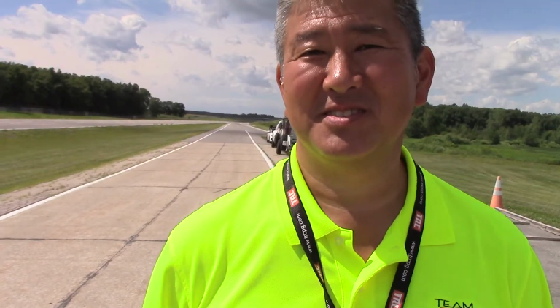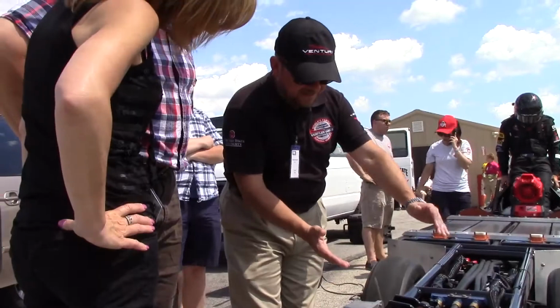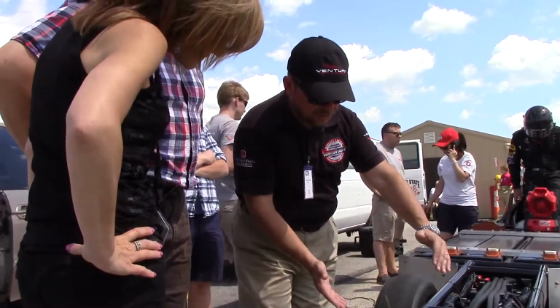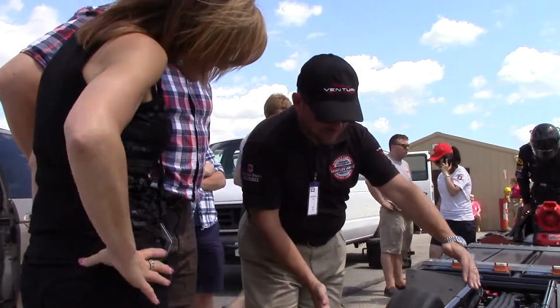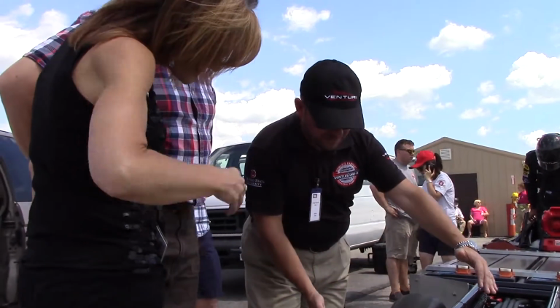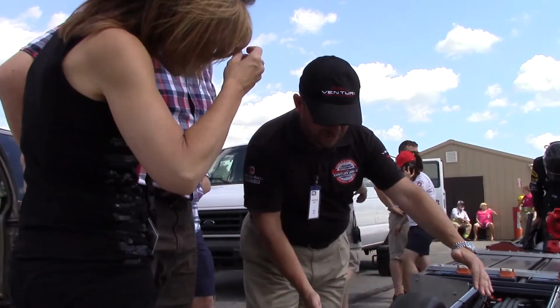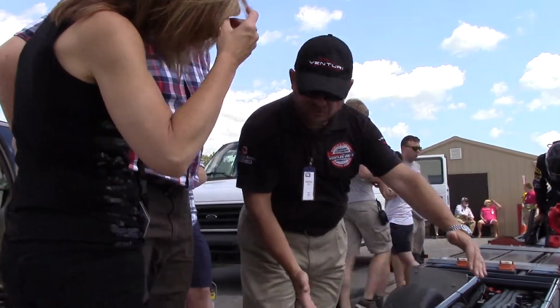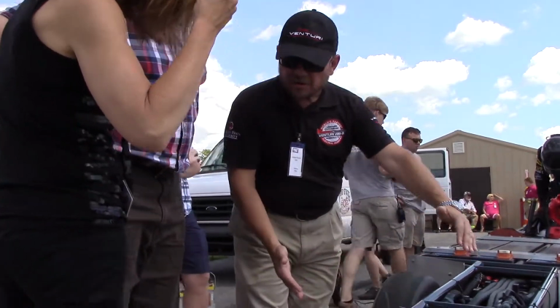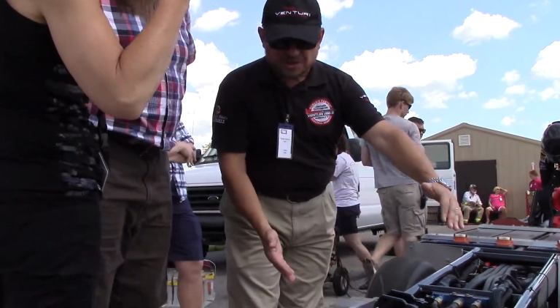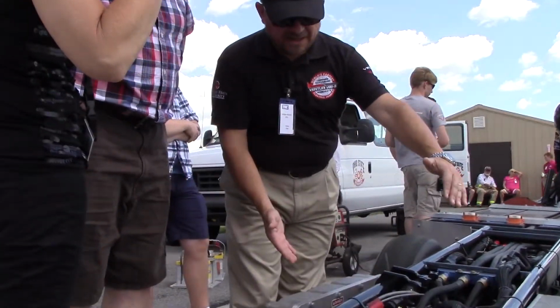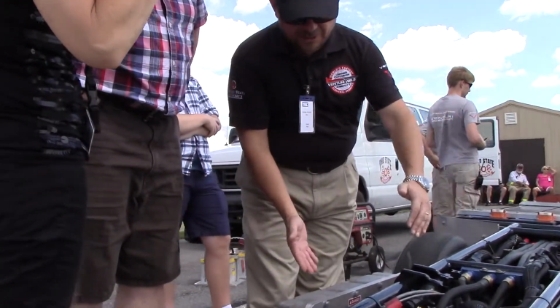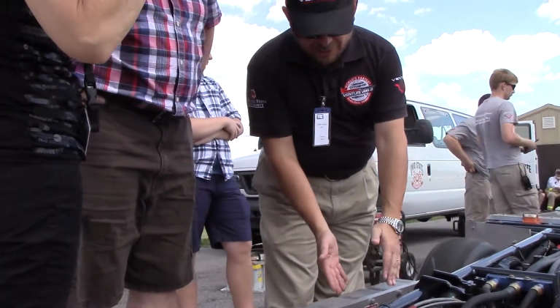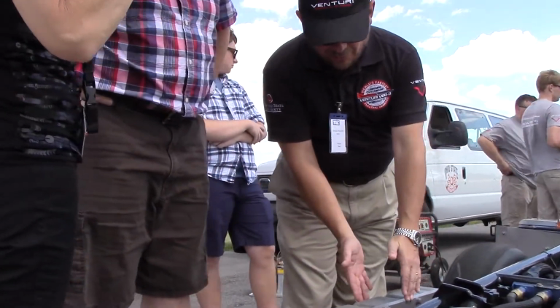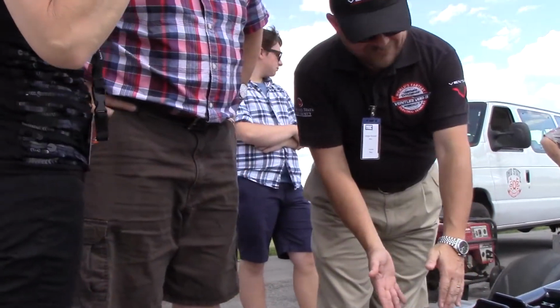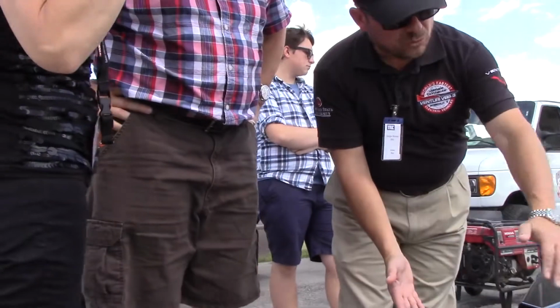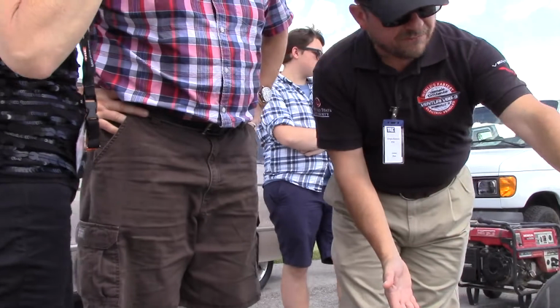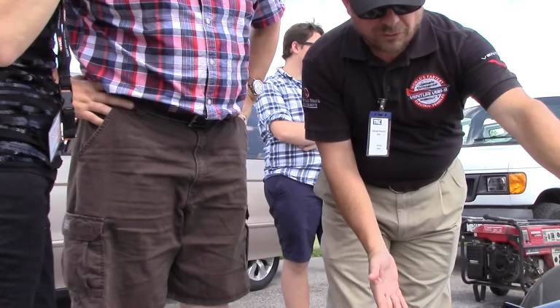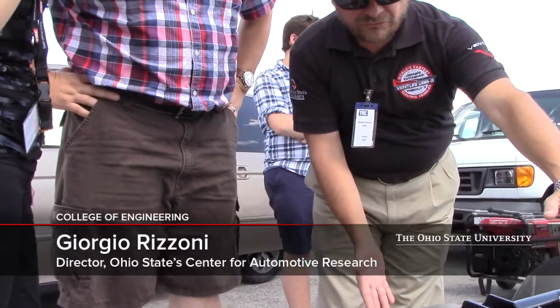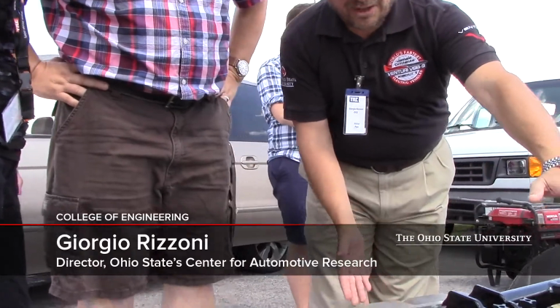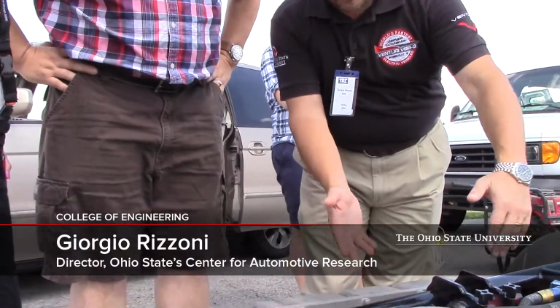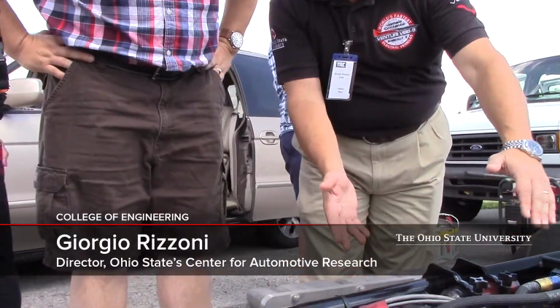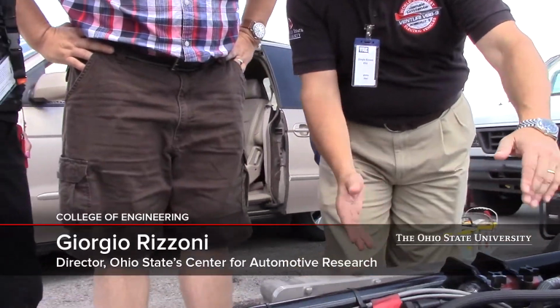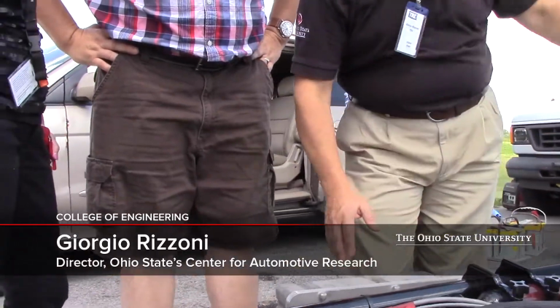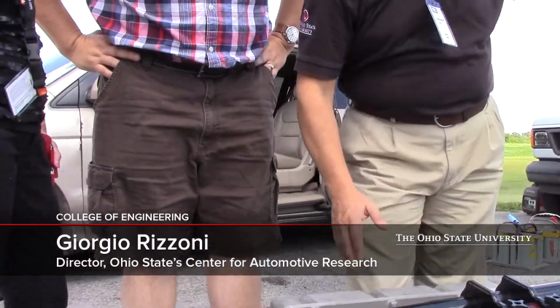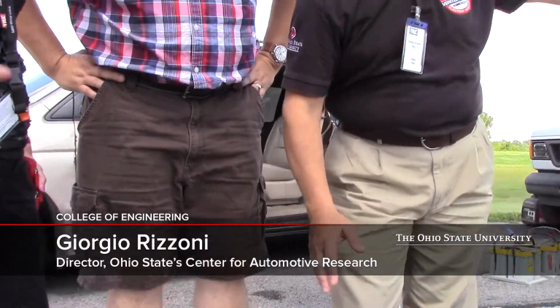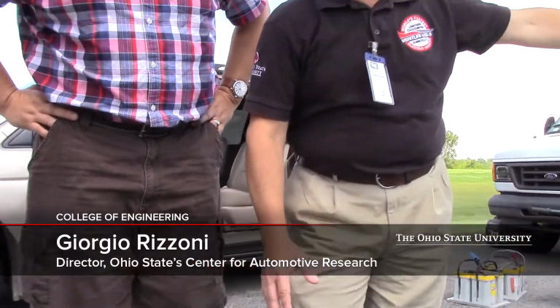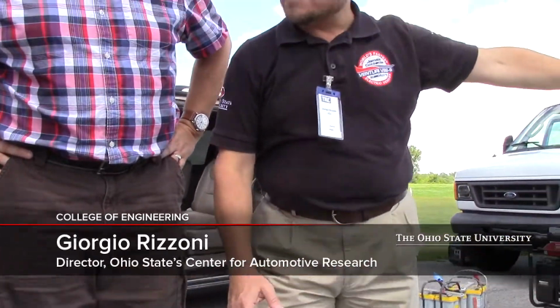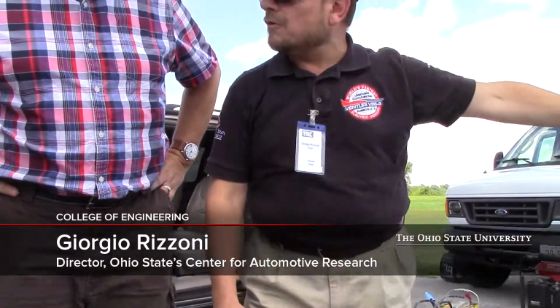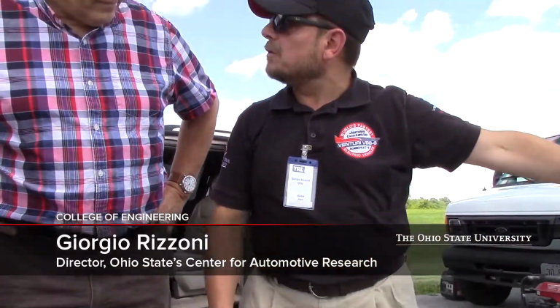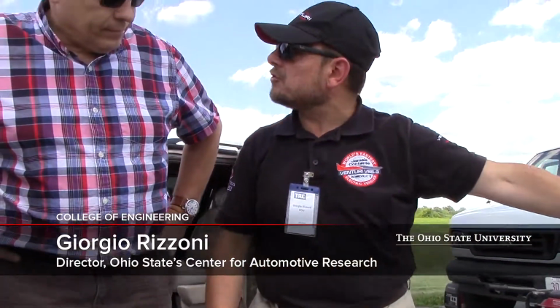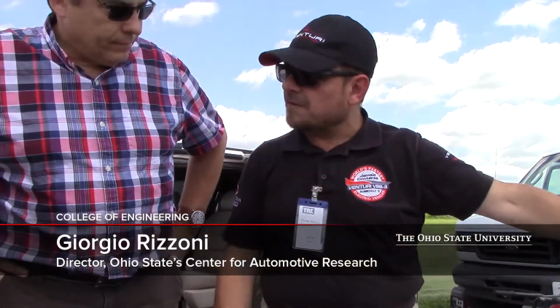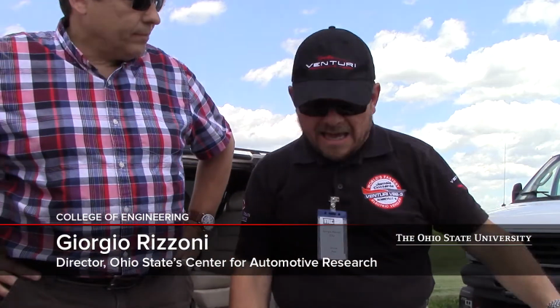There are two of them because we divide and conquer. We have two inverters, one per motor, and the same configuration in the back.